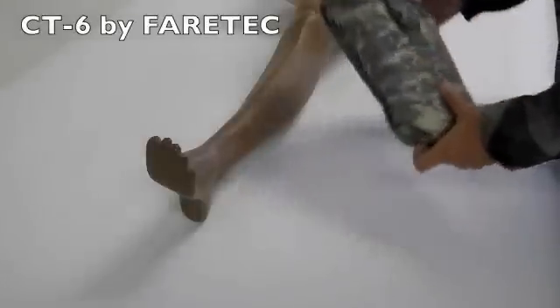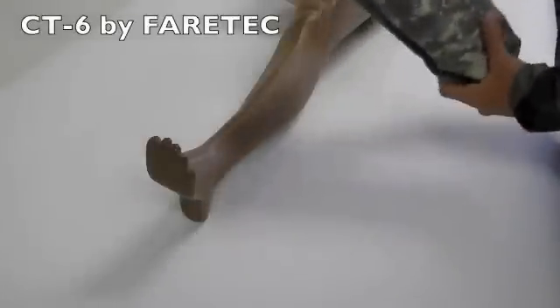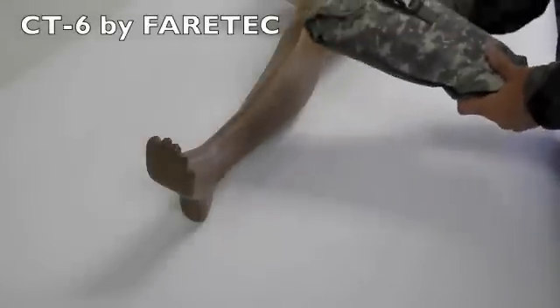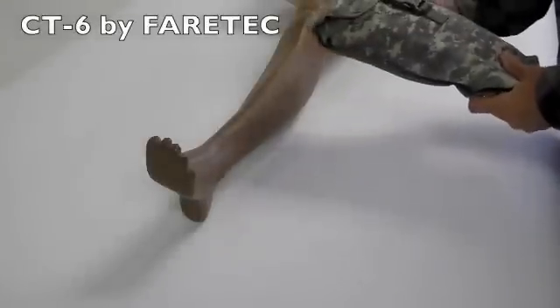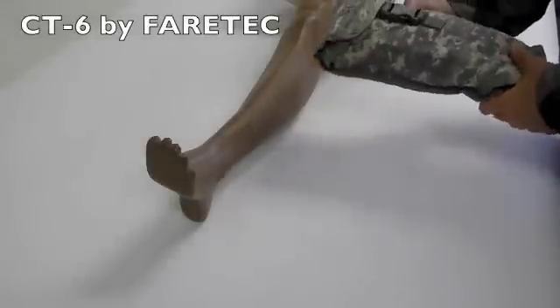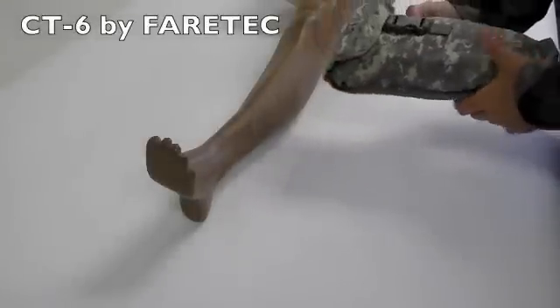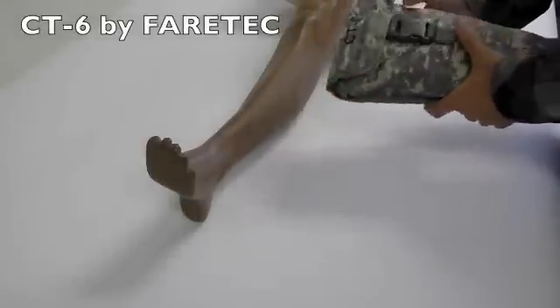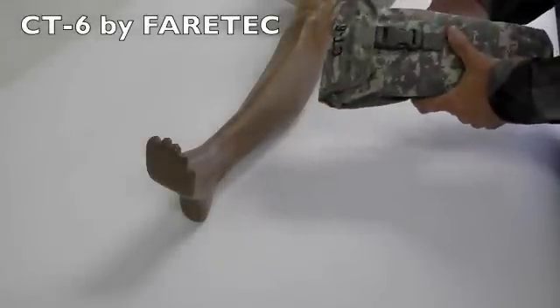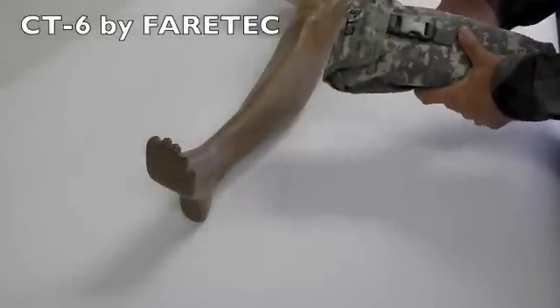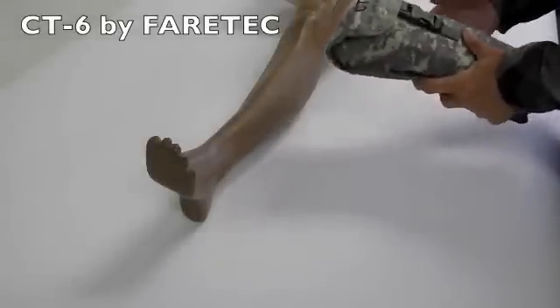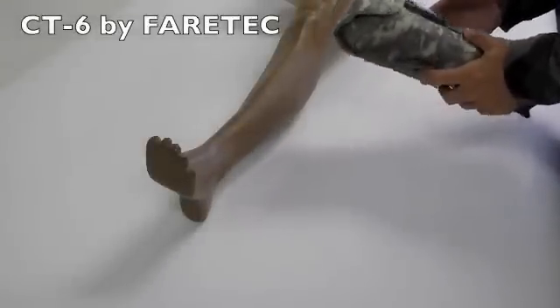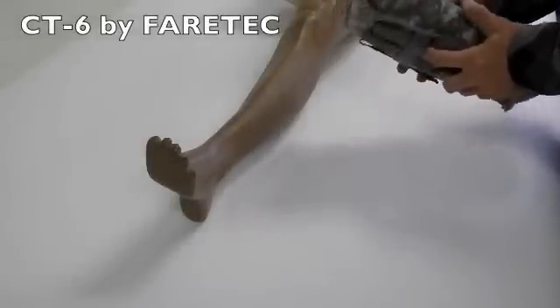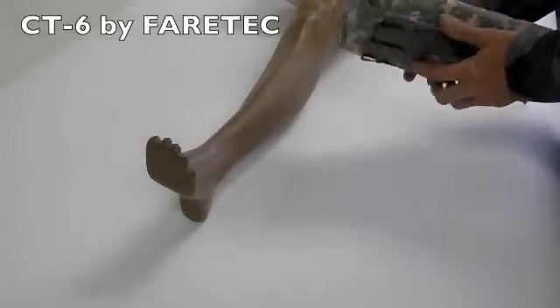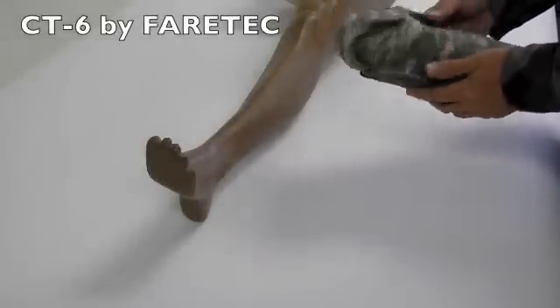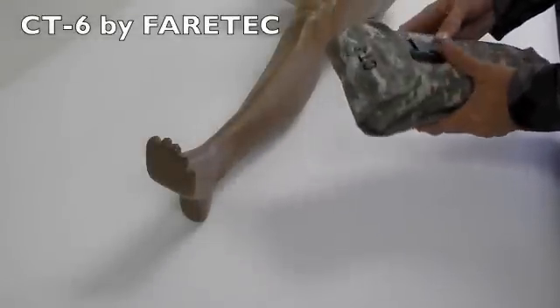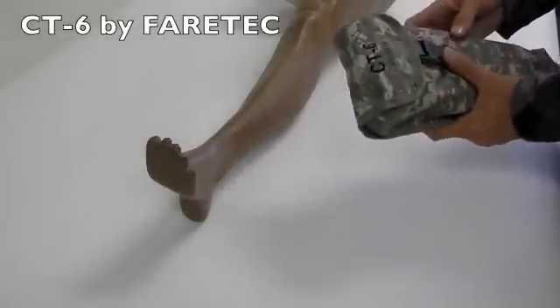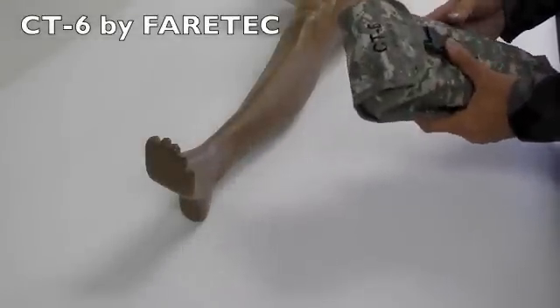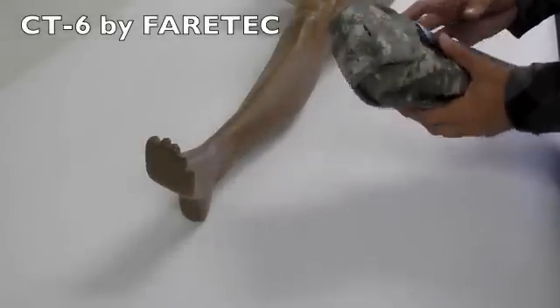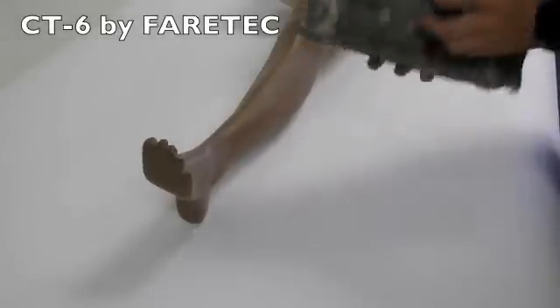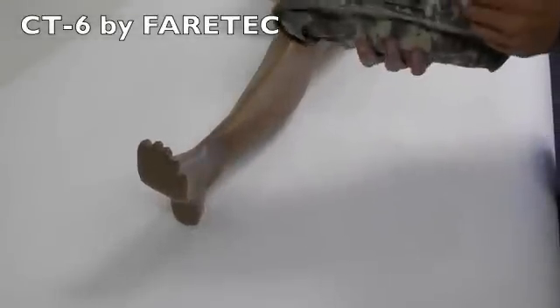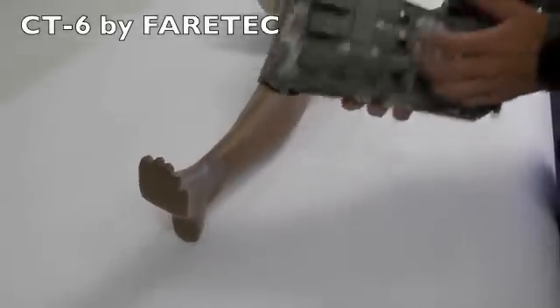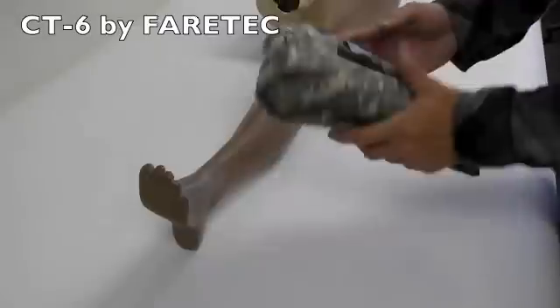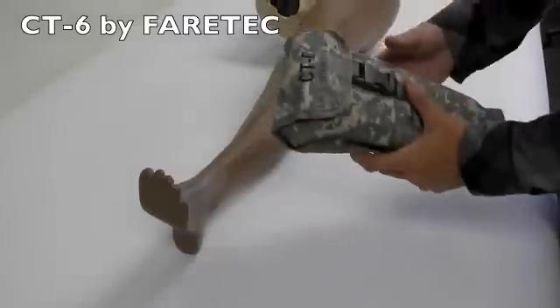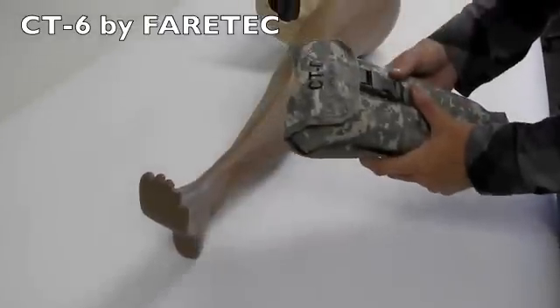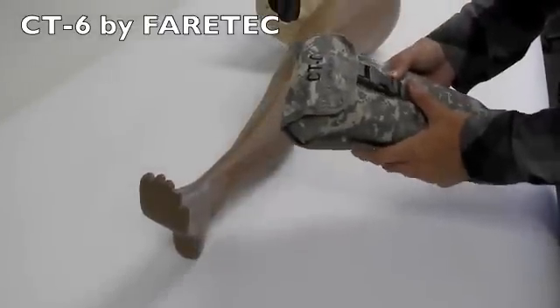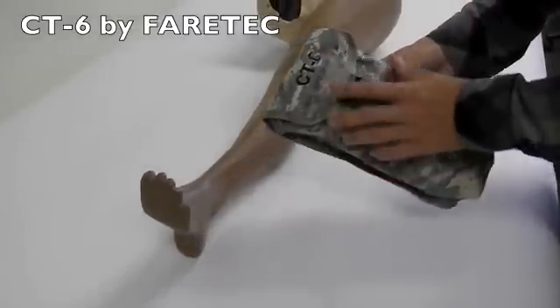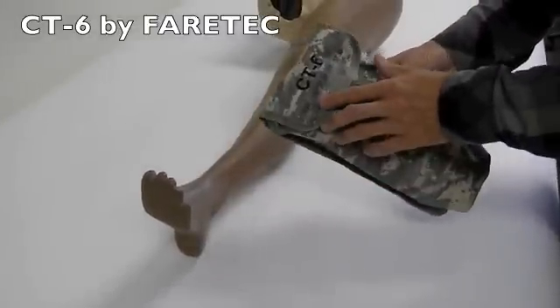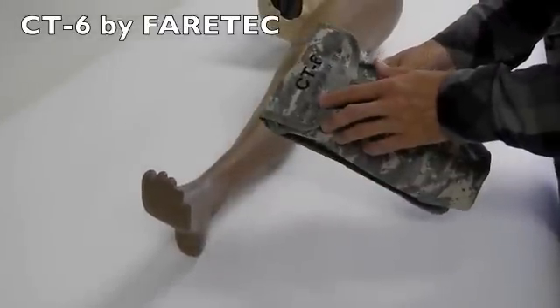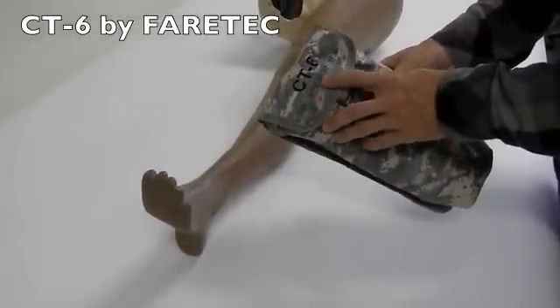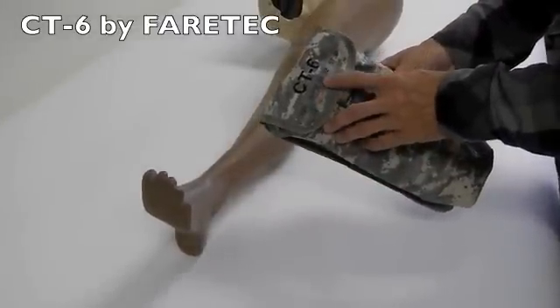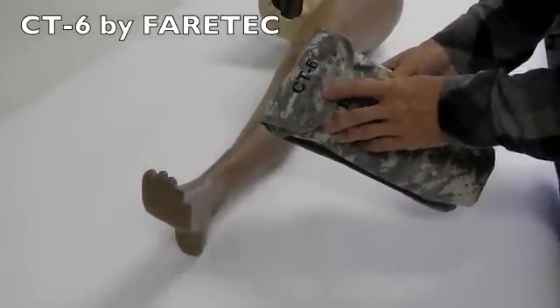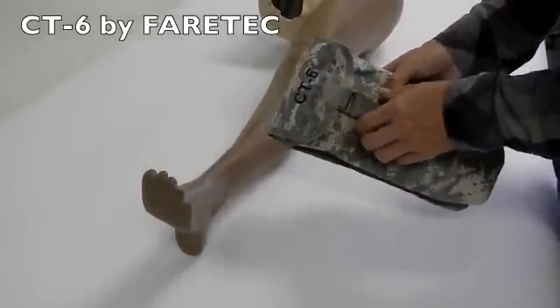Here we have the CT6 by Fairtec. It's in its military style bag with an NSN number on the front.